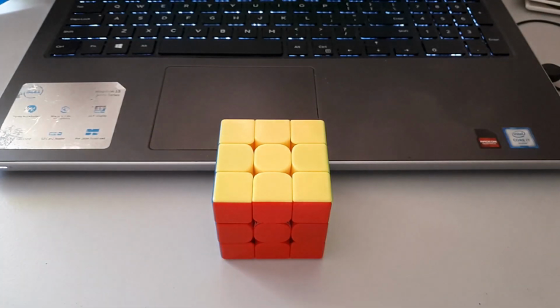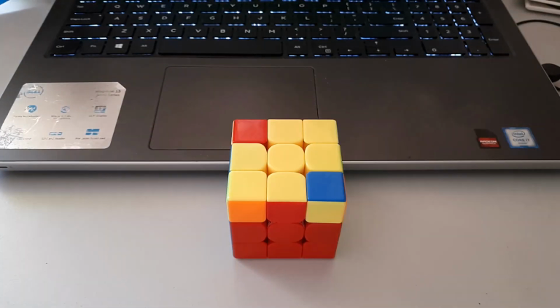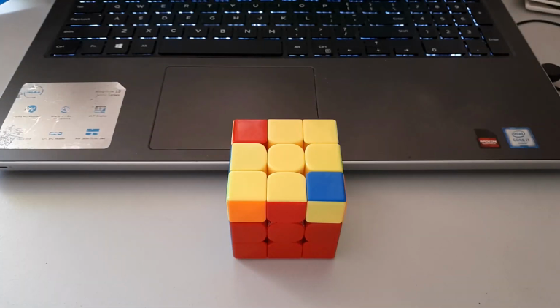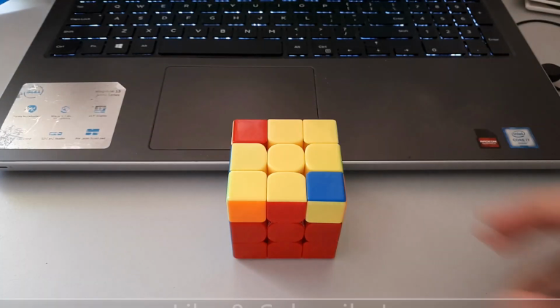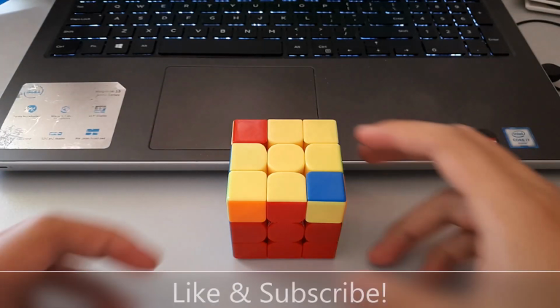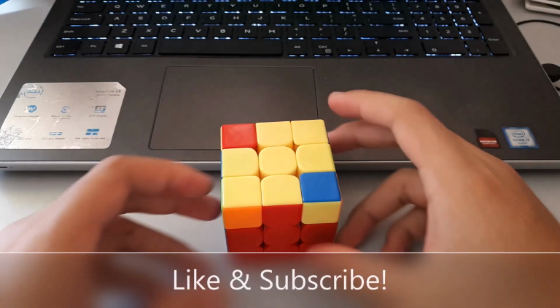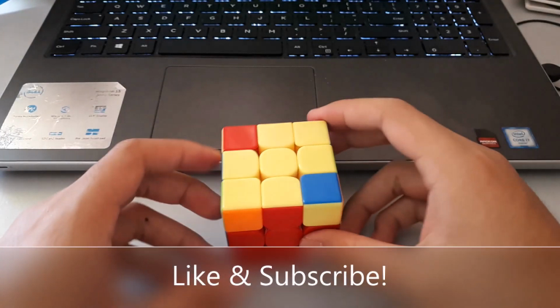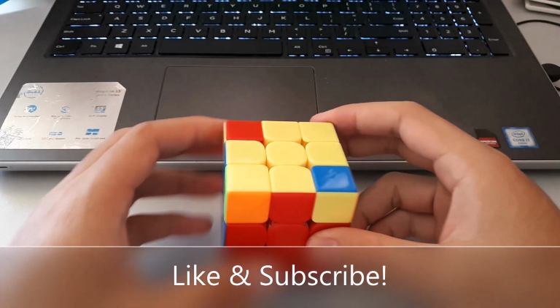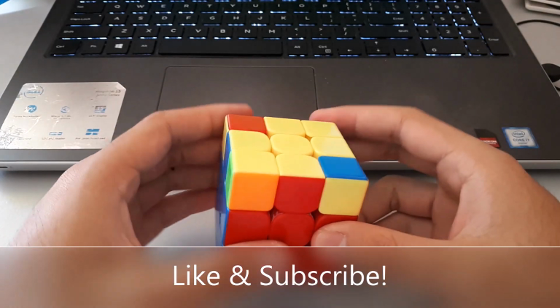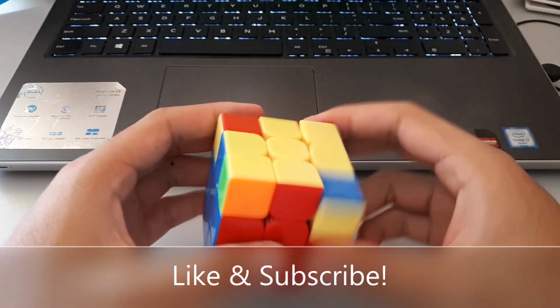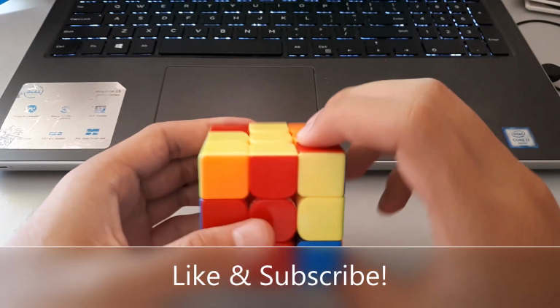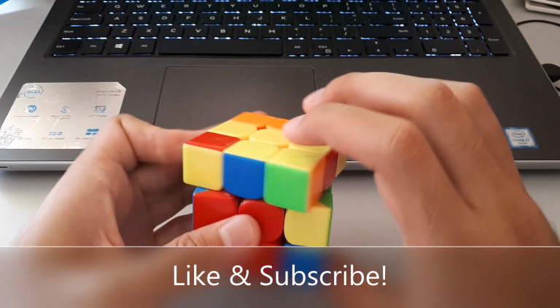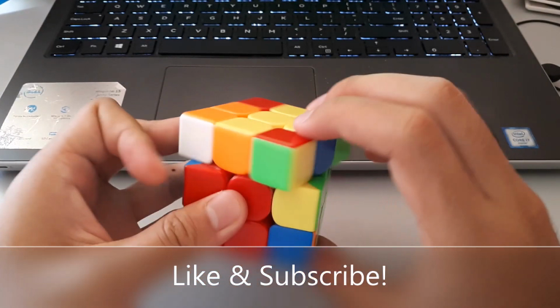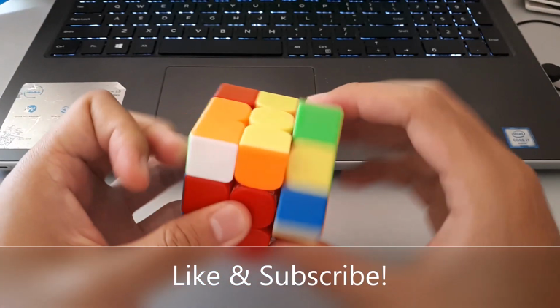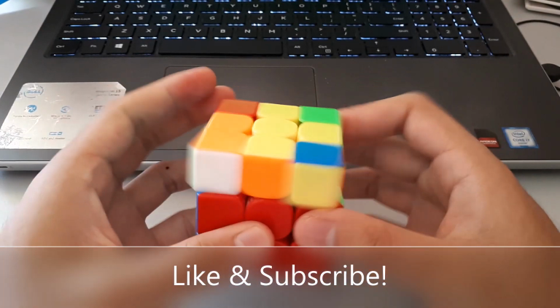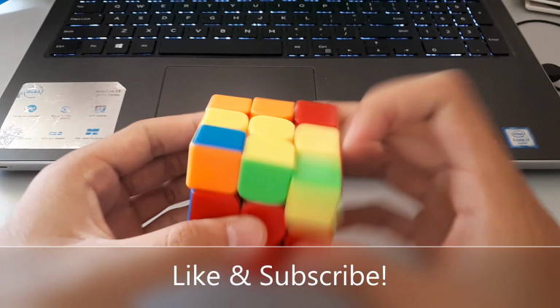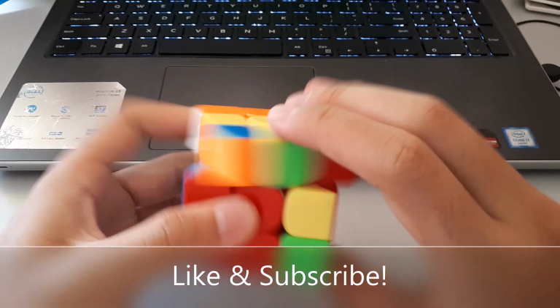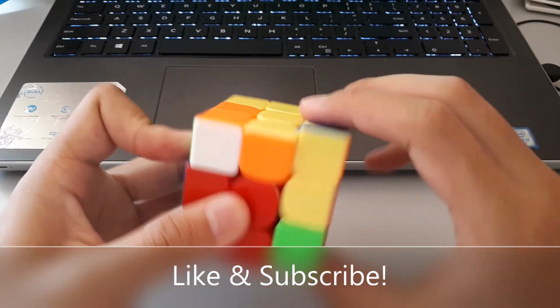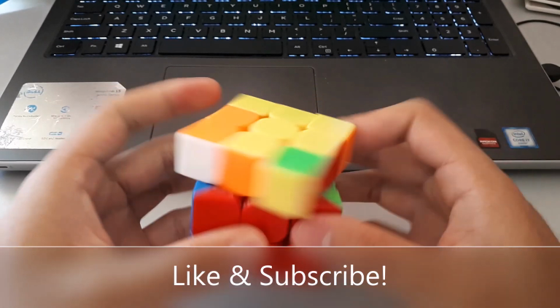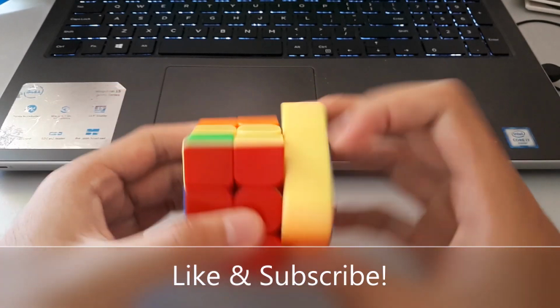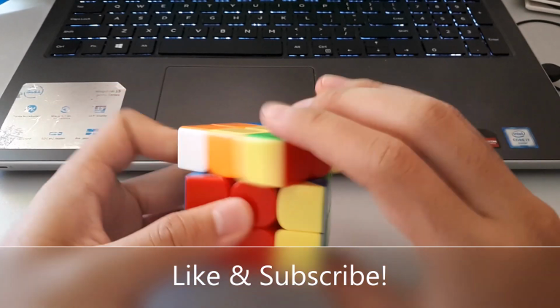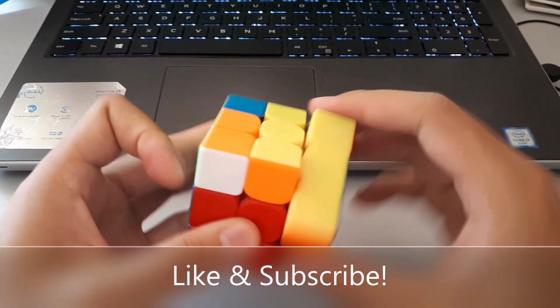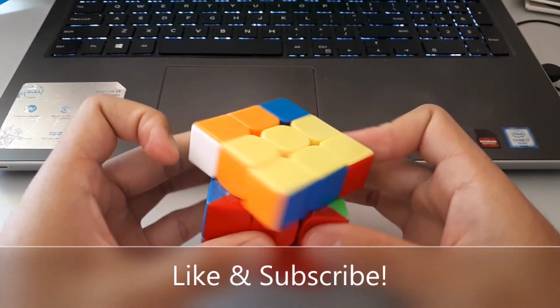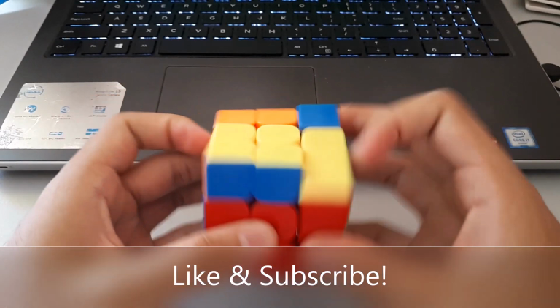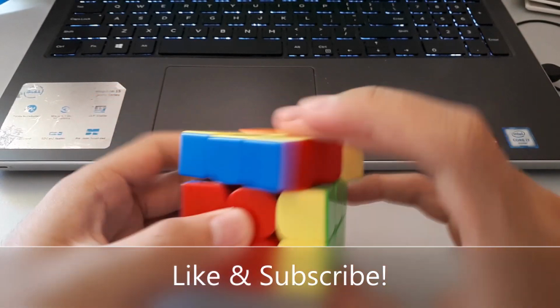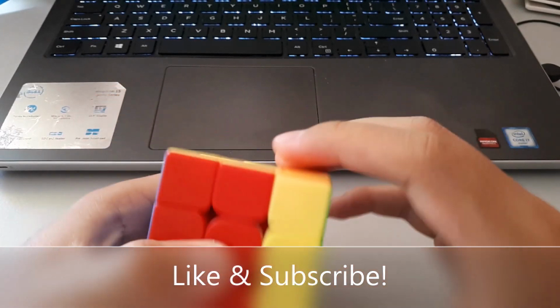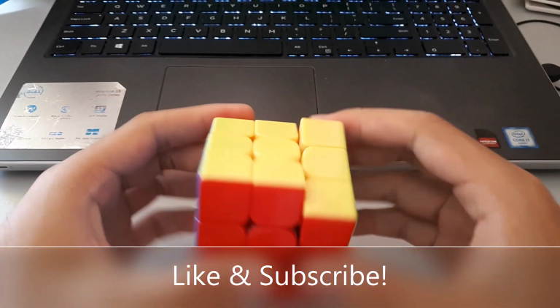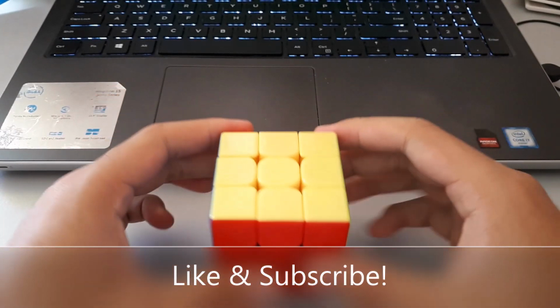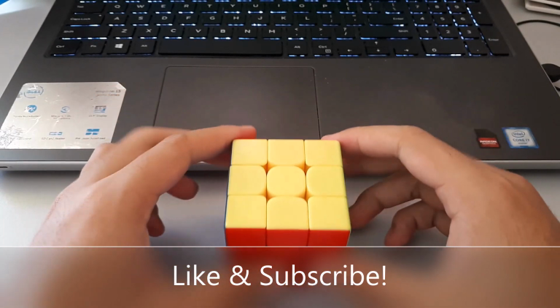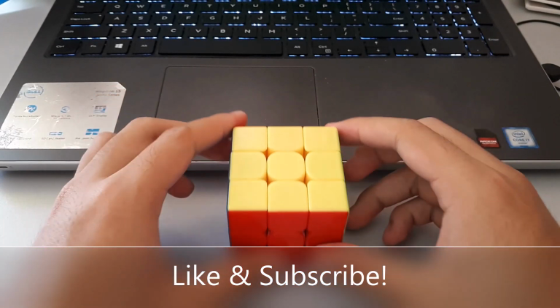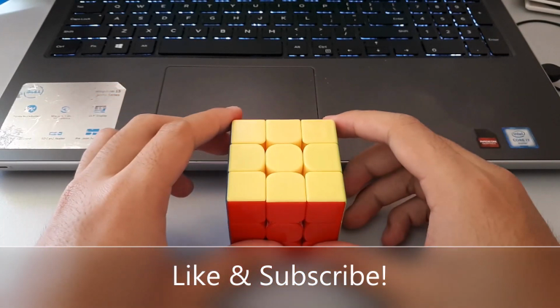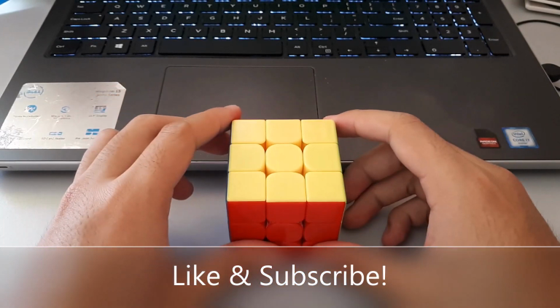So that's it for the full dot OLL made easy. I hope you learnt something from this video, and thanks for watching.